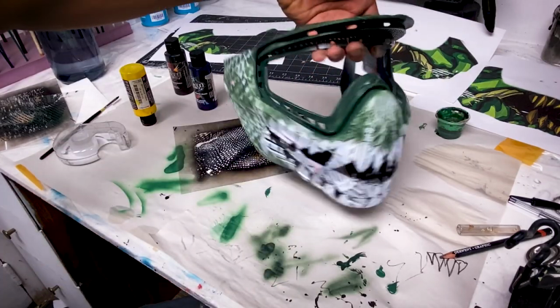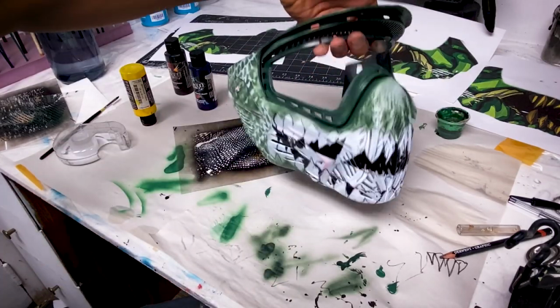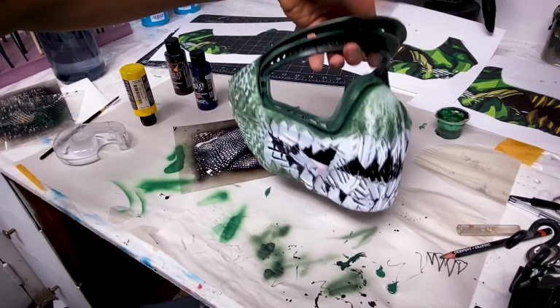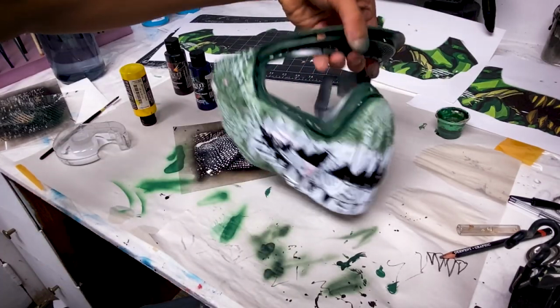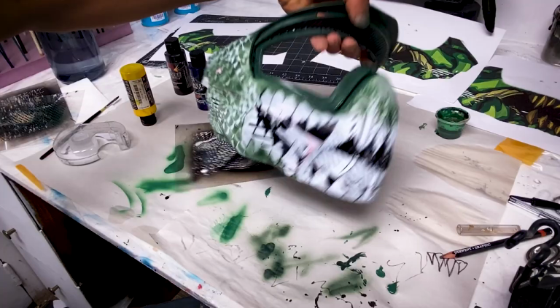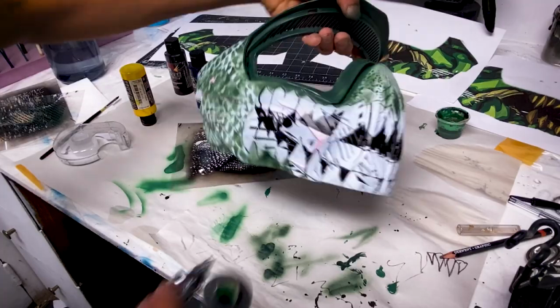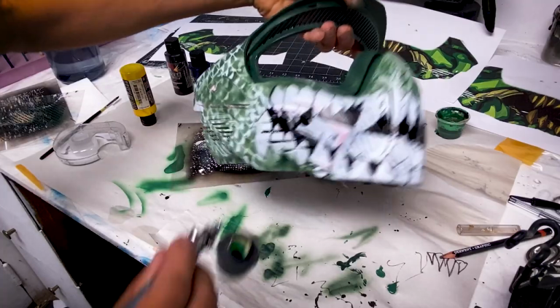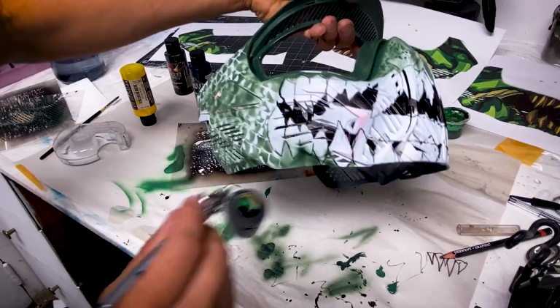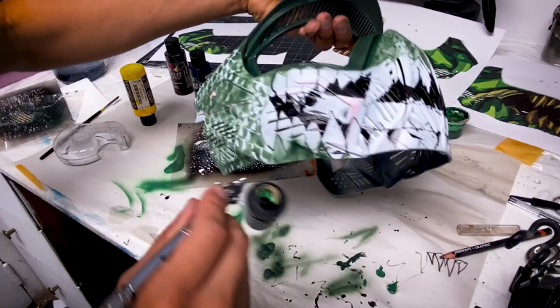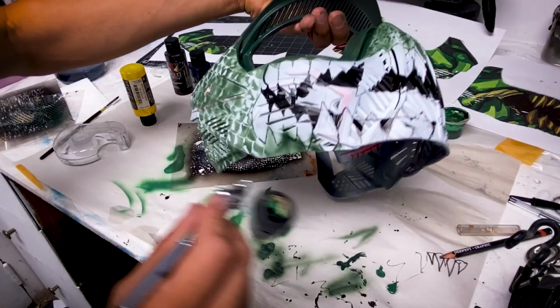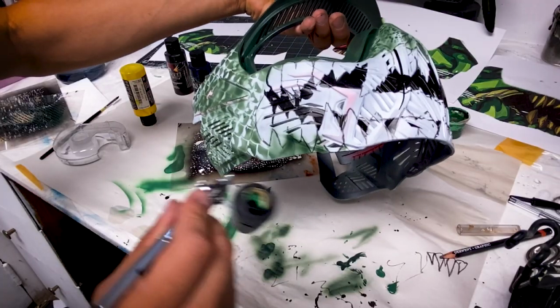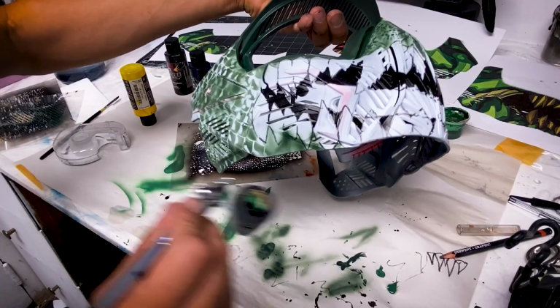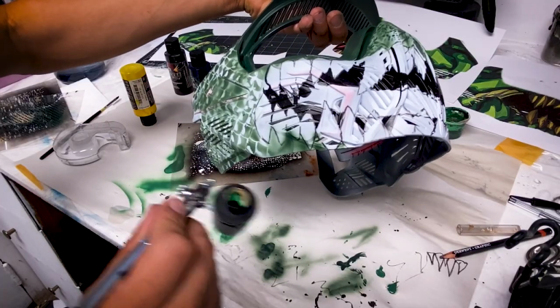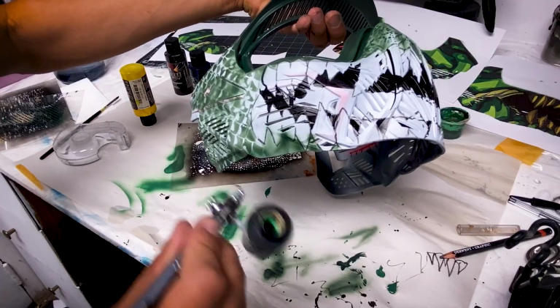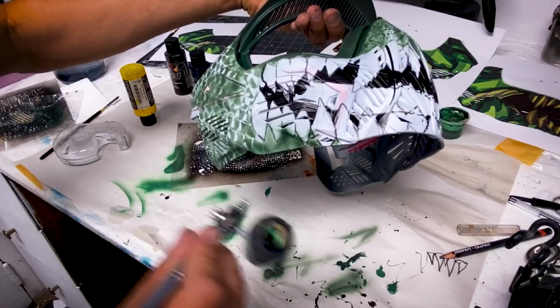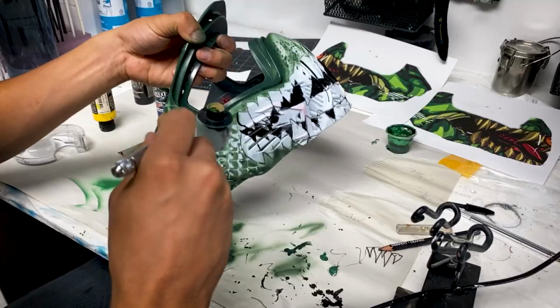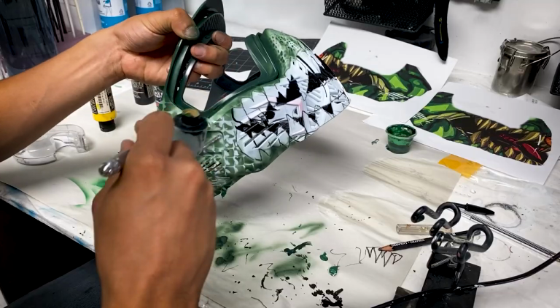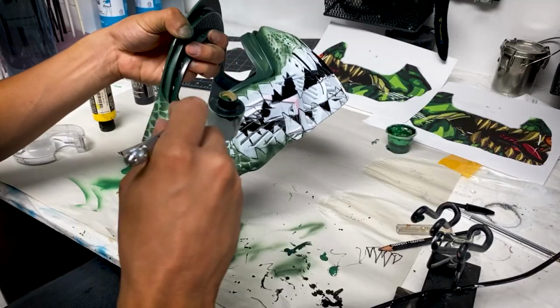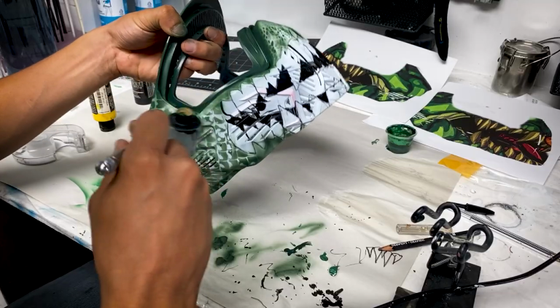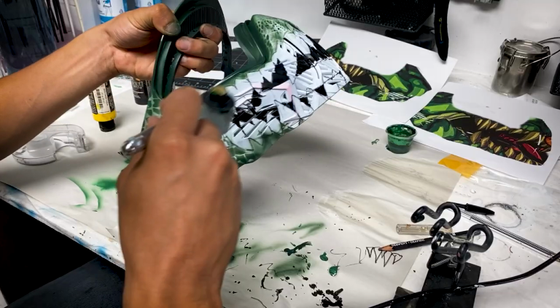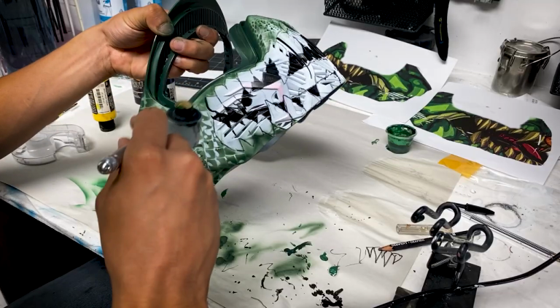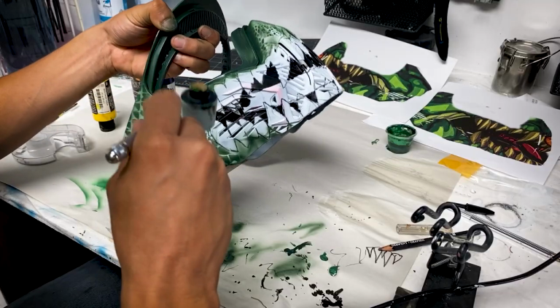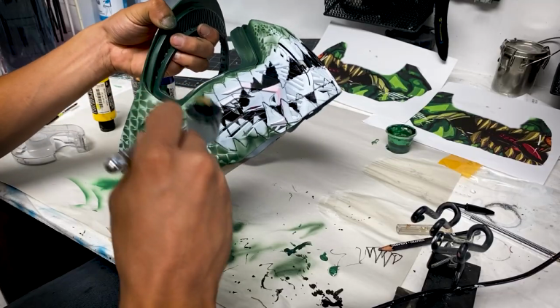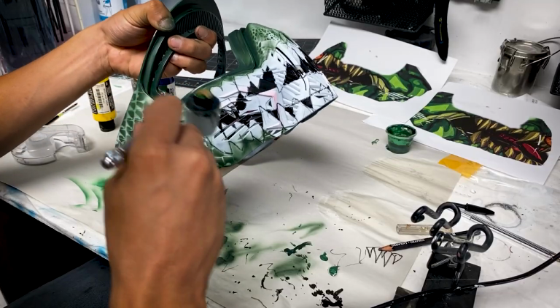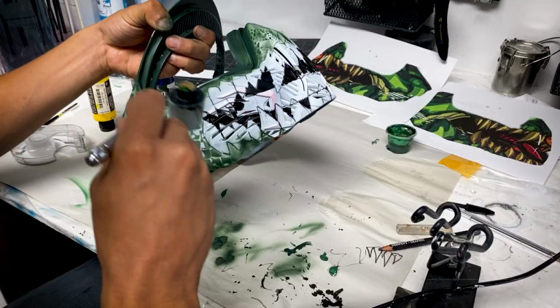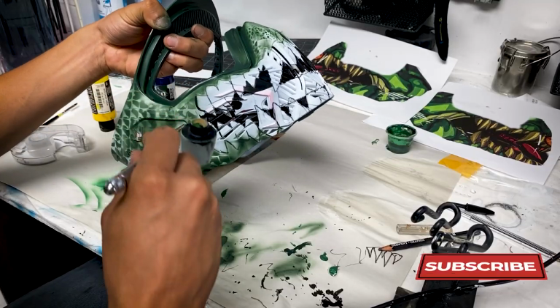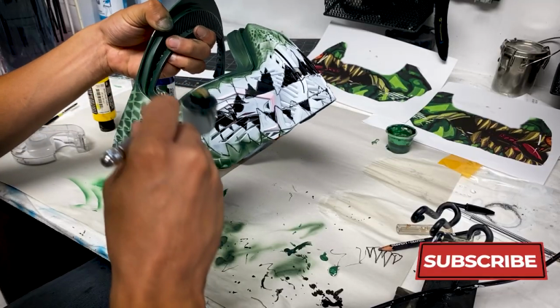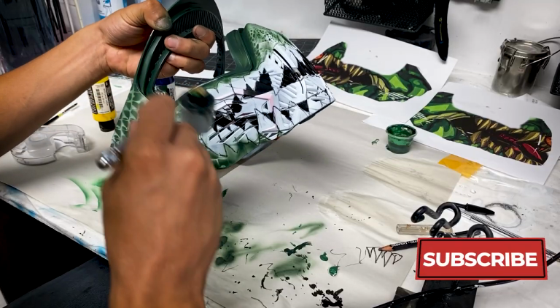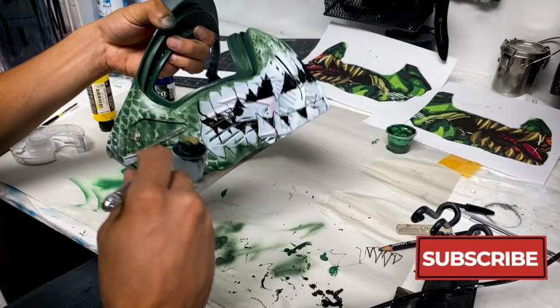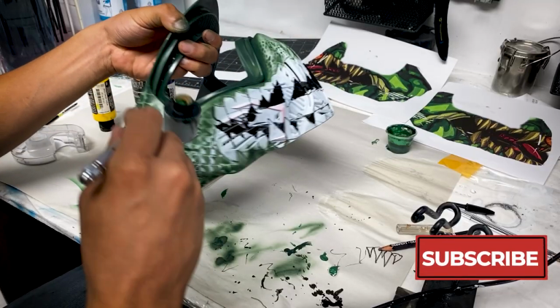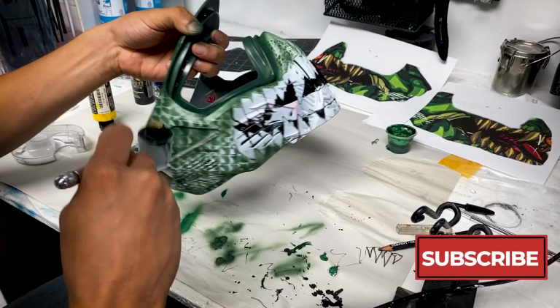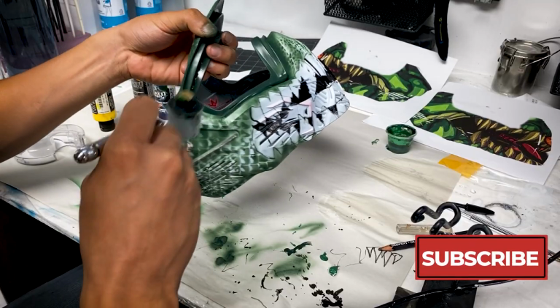I'm darkening certain areas and looking at how the texture is coming along.